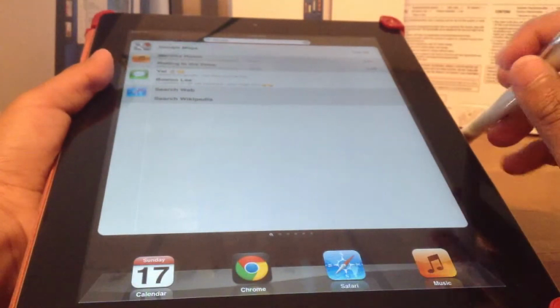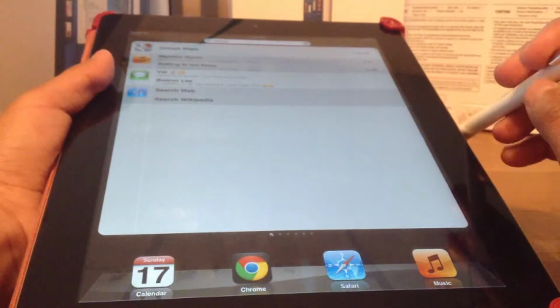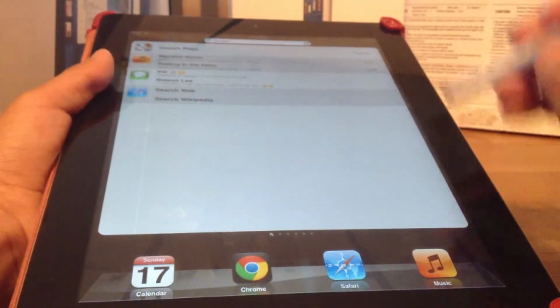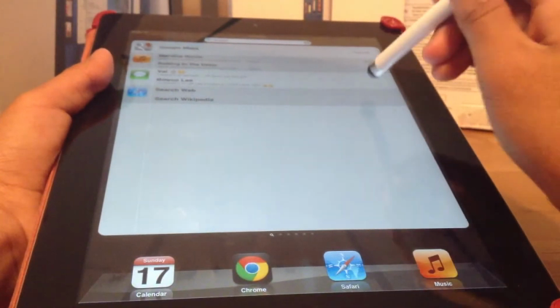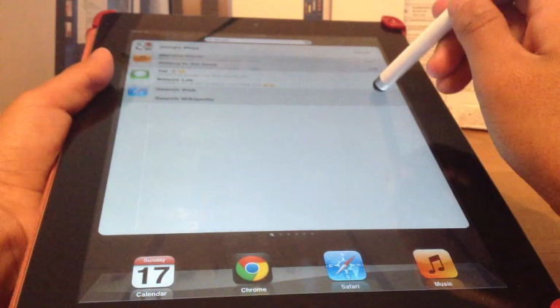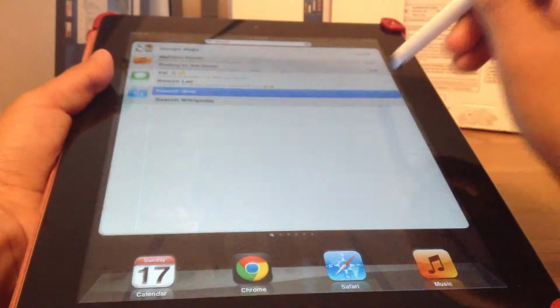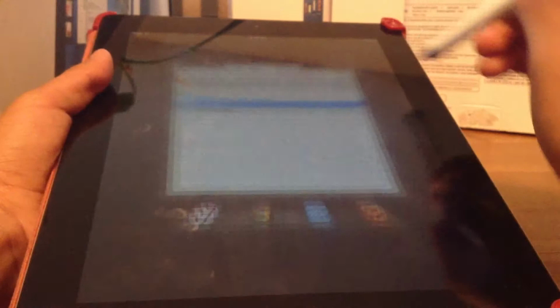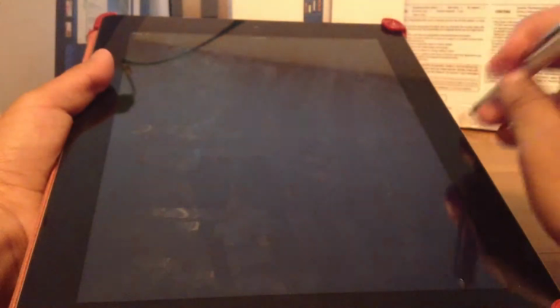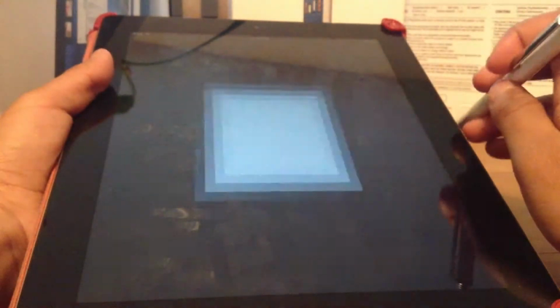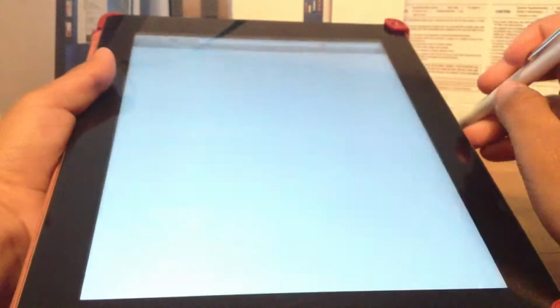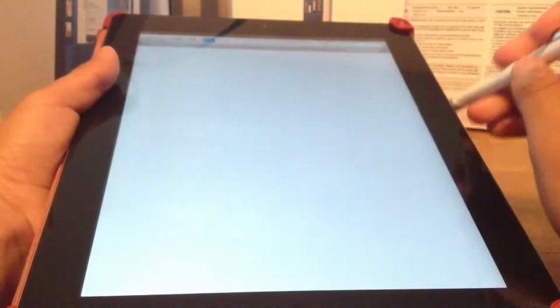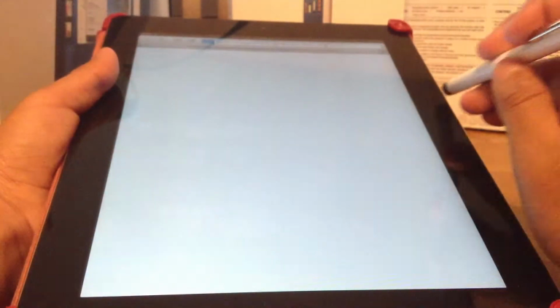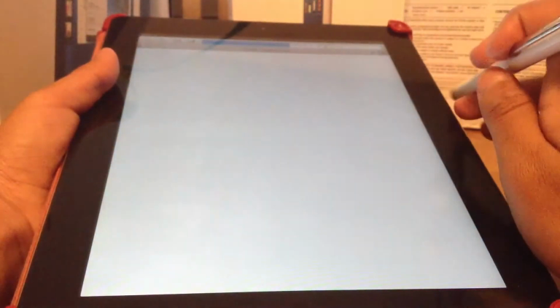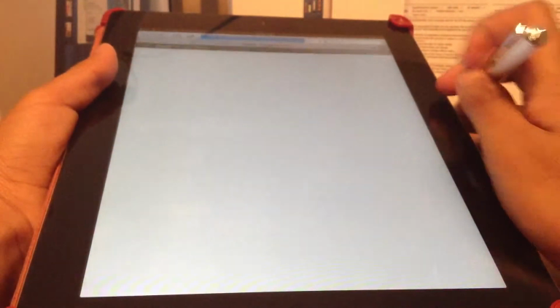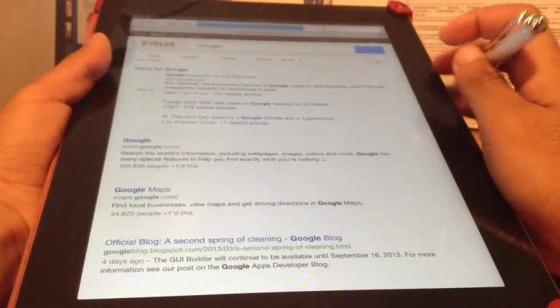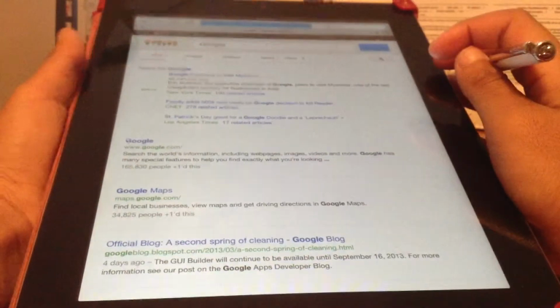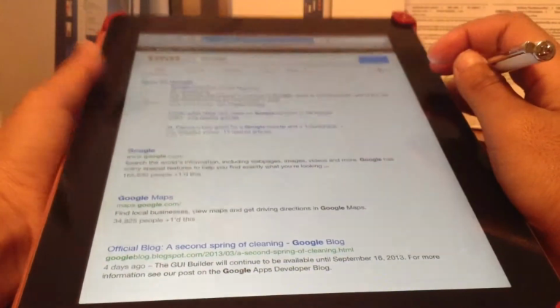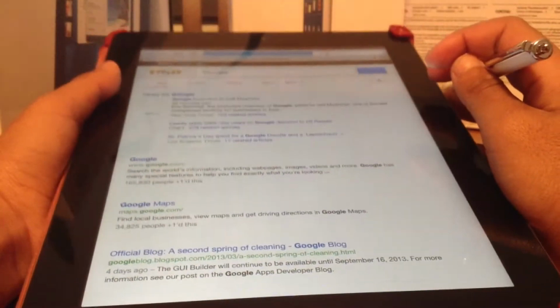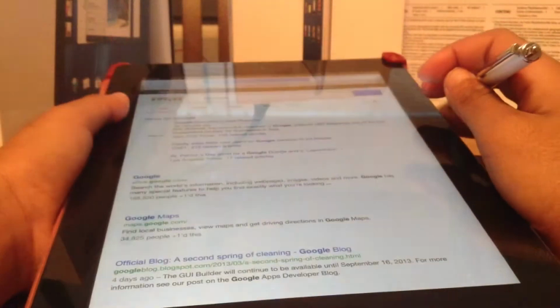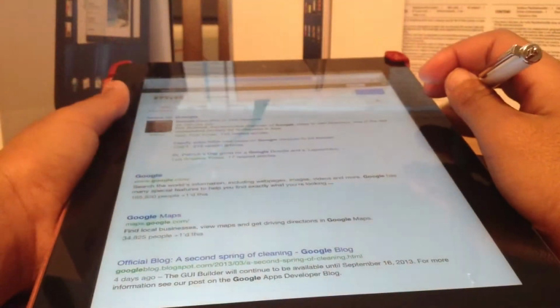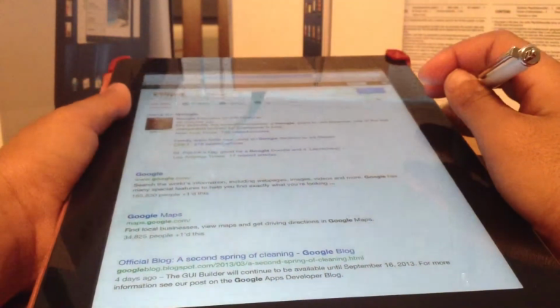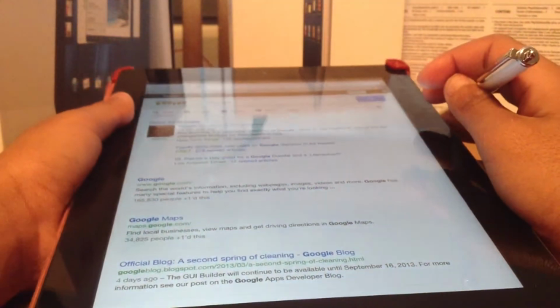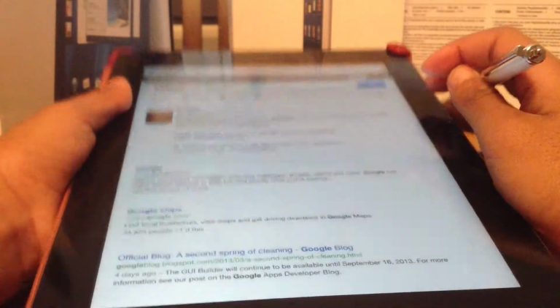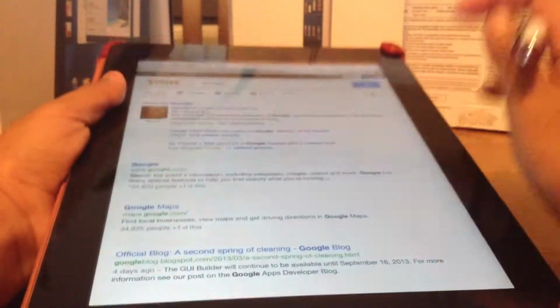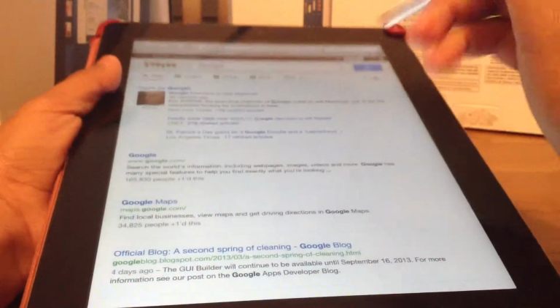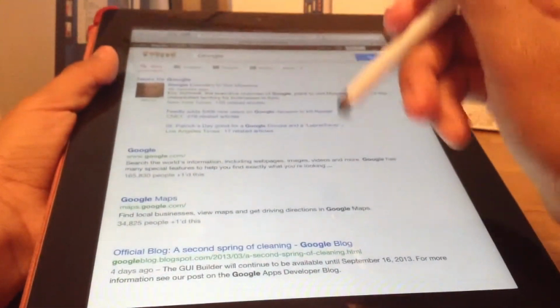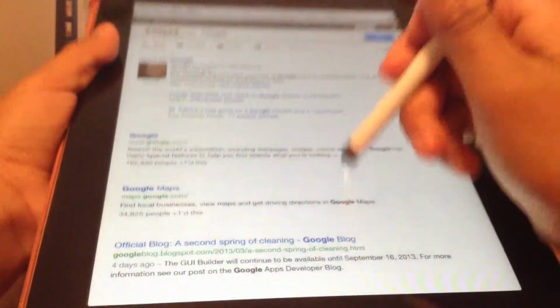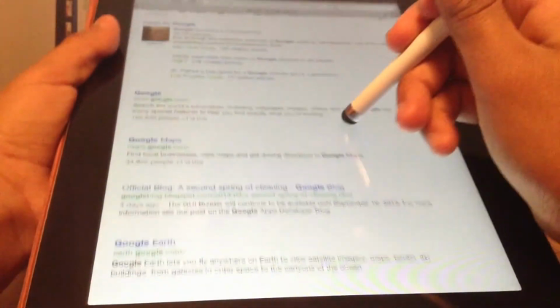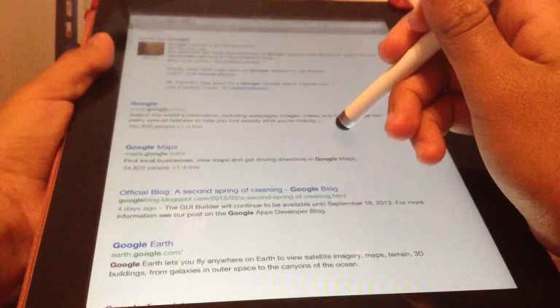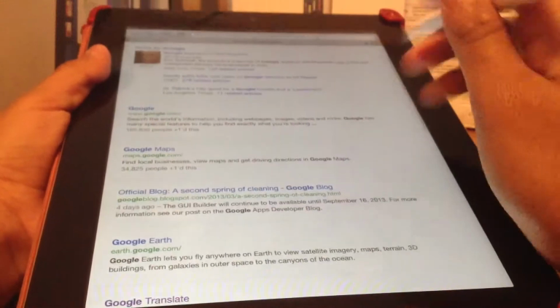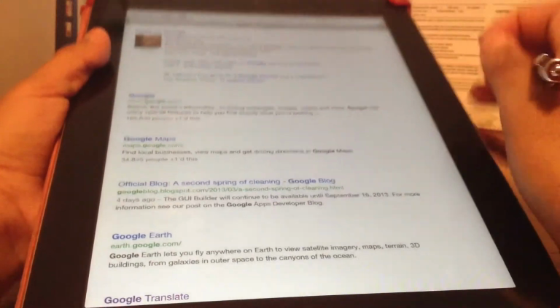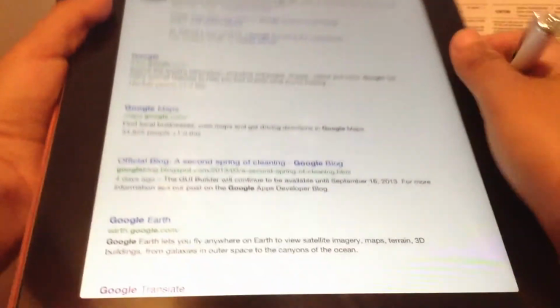Let's go on Google. Switching to web — loading, loading — done. And that's how good the pen works.